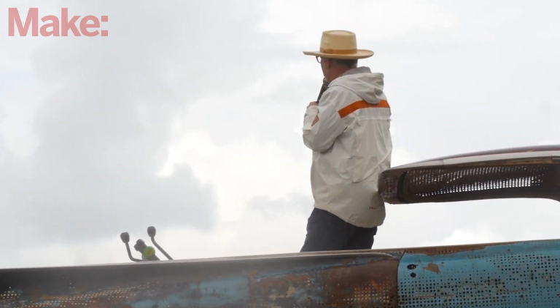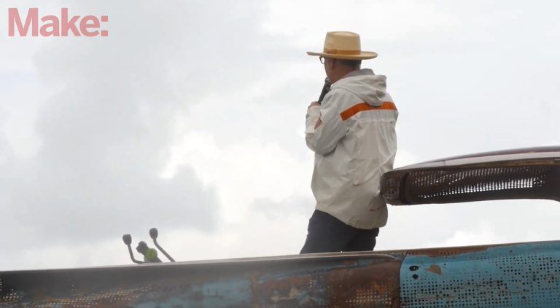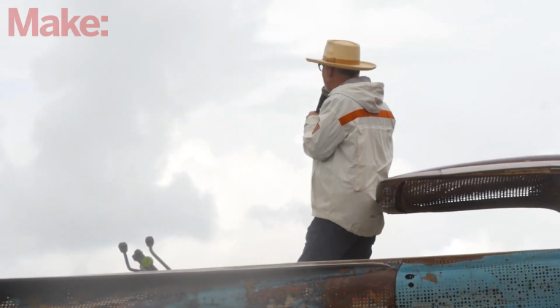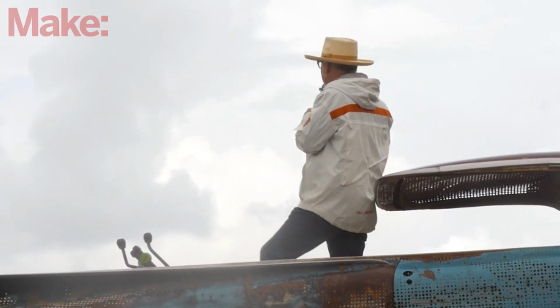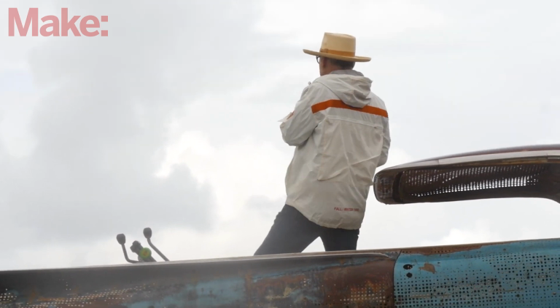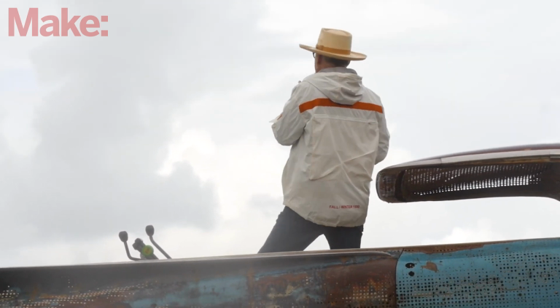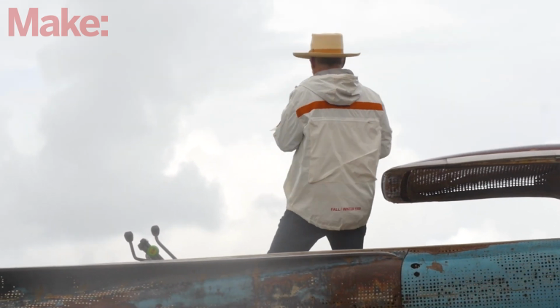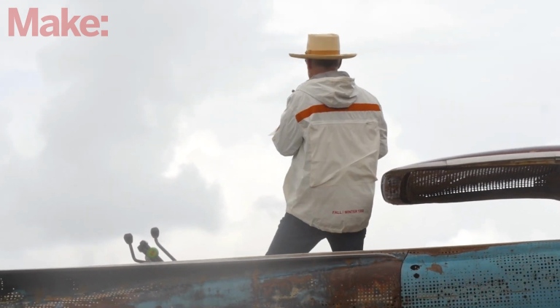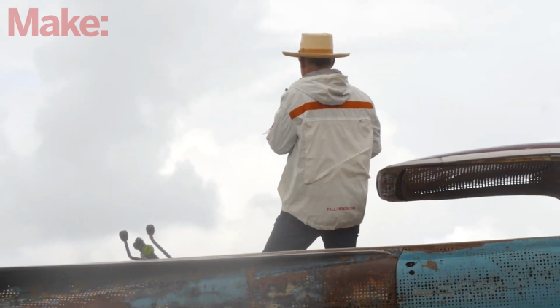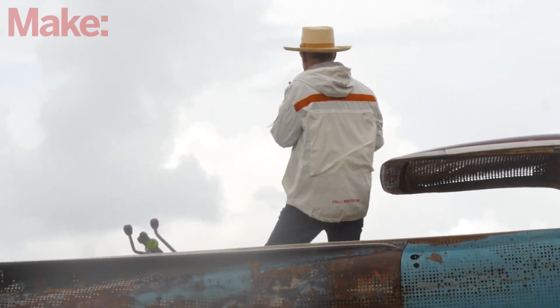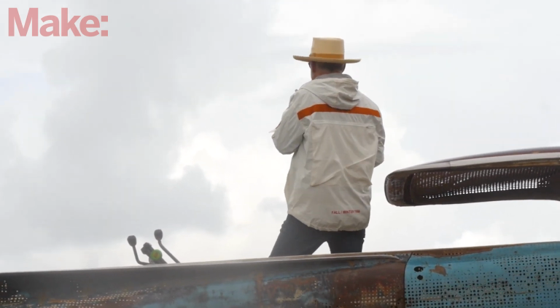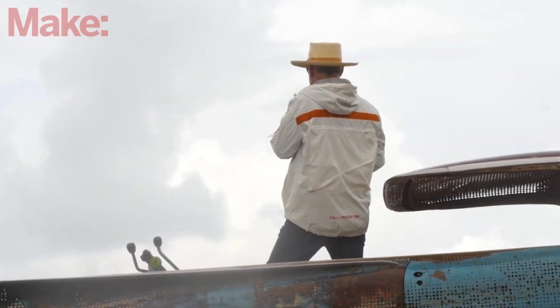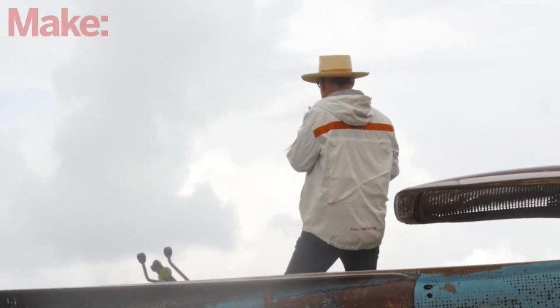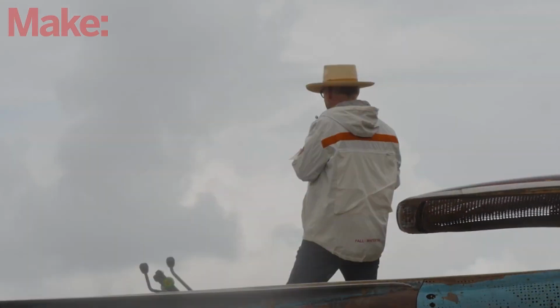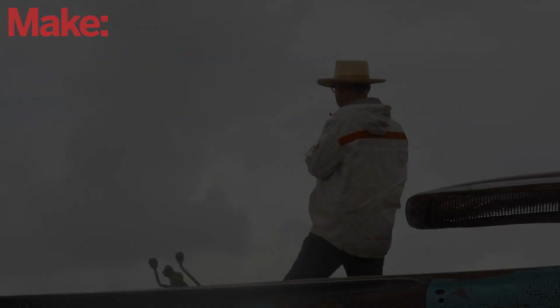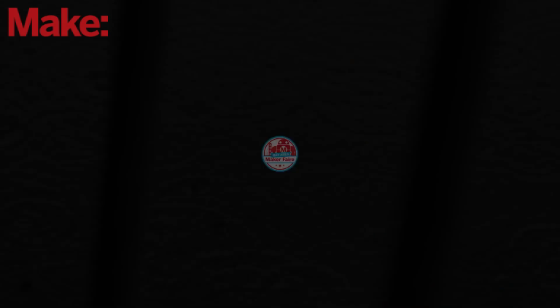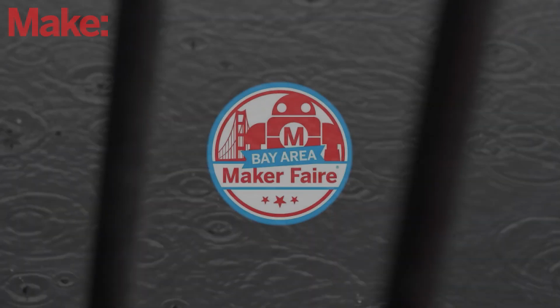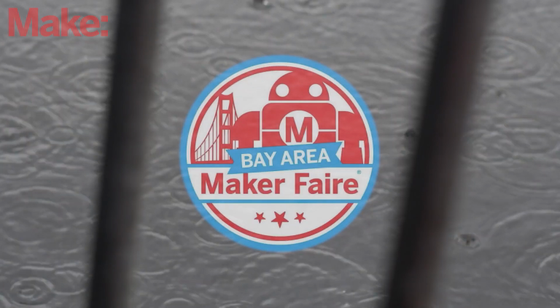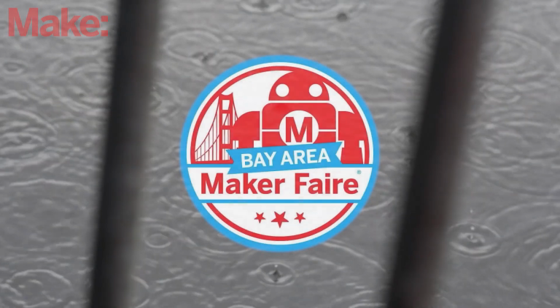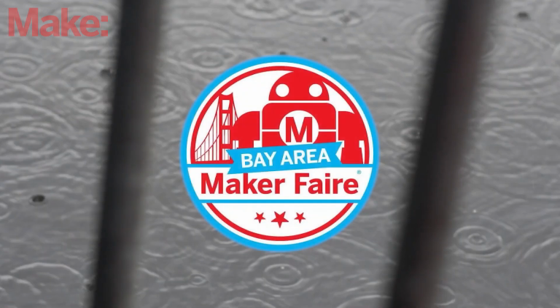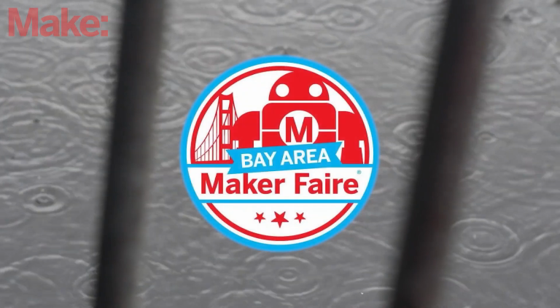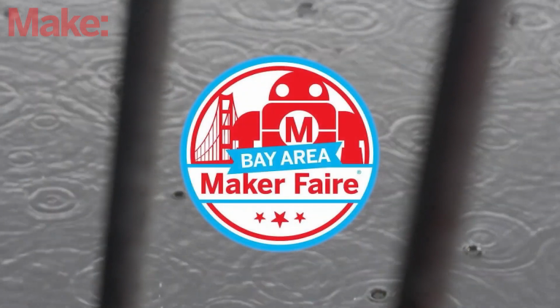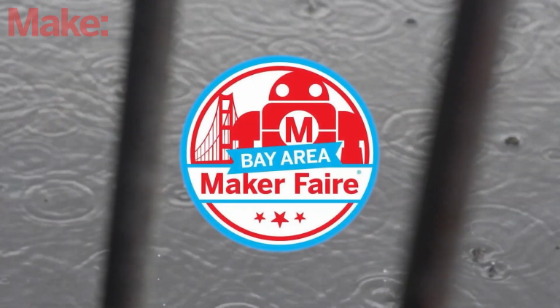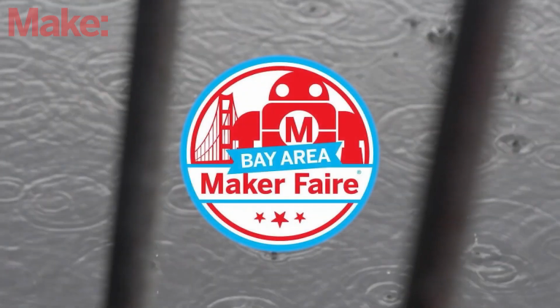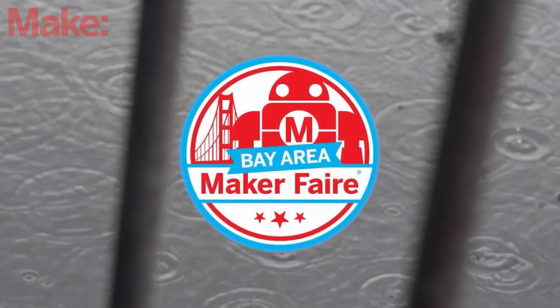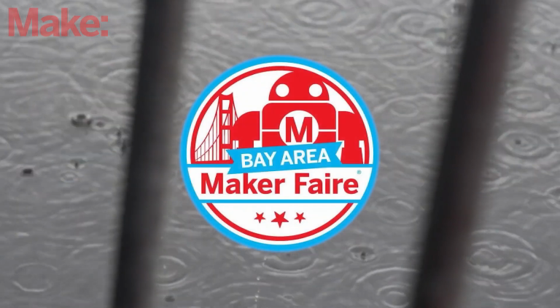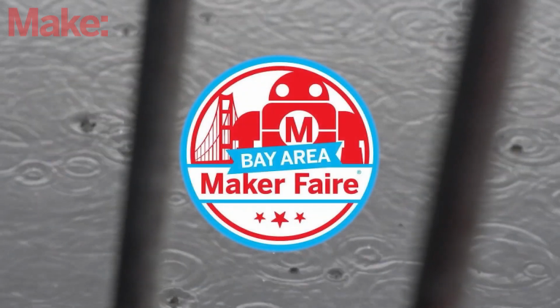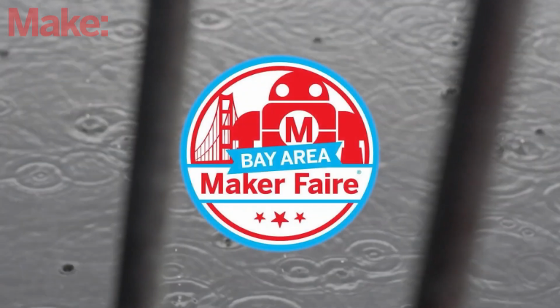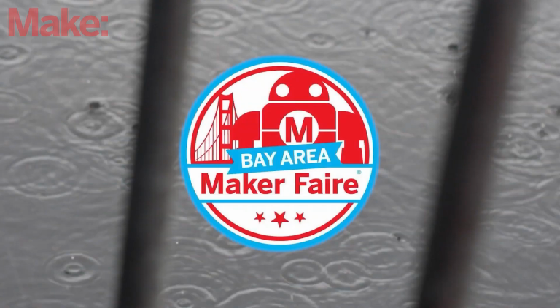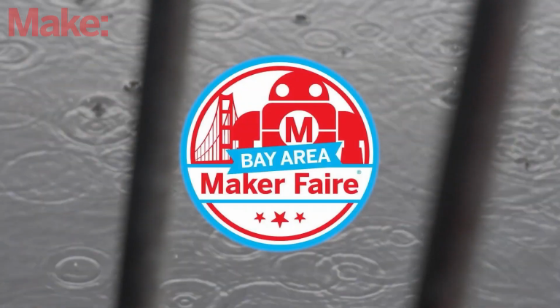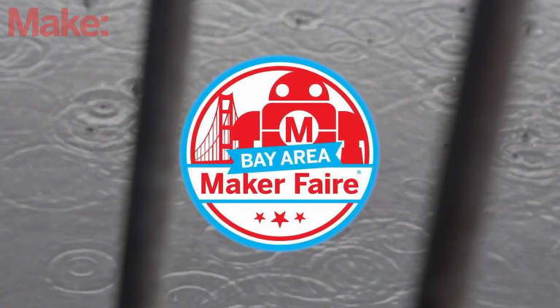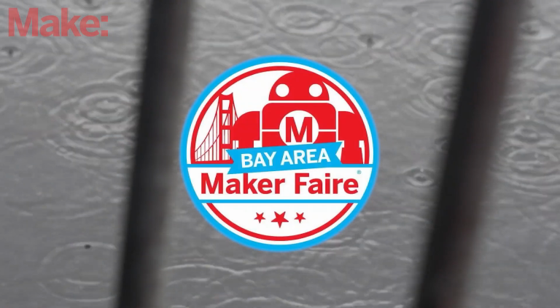I'm a 25-year-old being surprised about that. If you guys haven't heard by now, Maker Faire won't be happening.